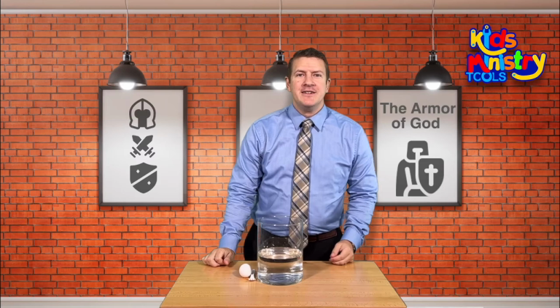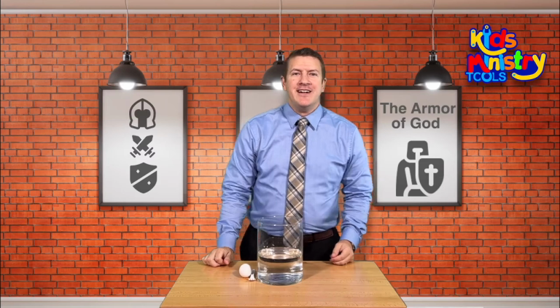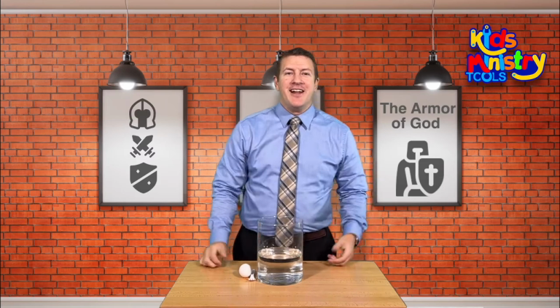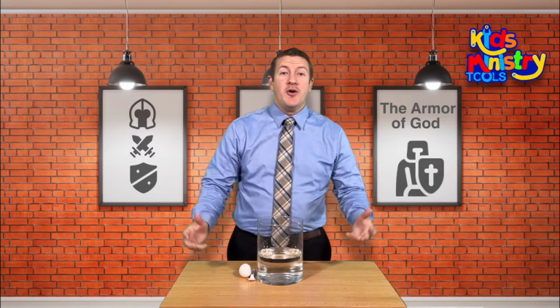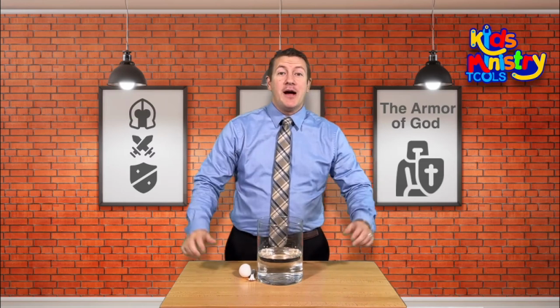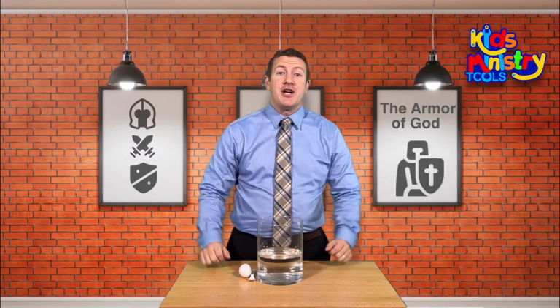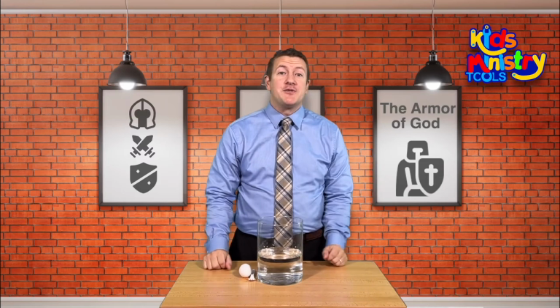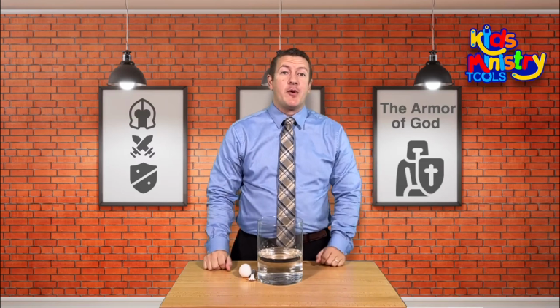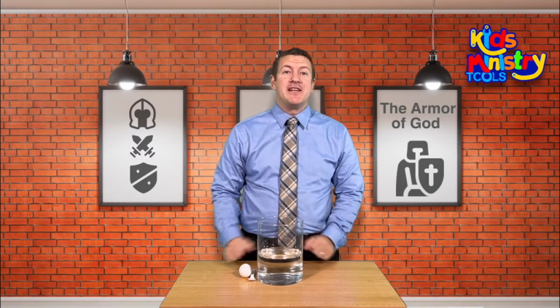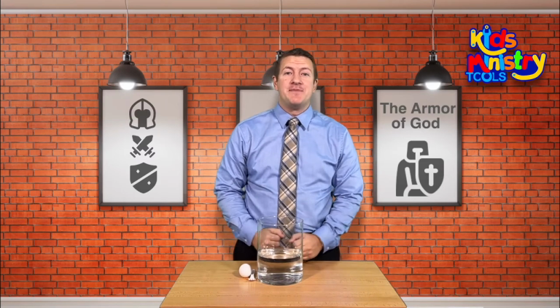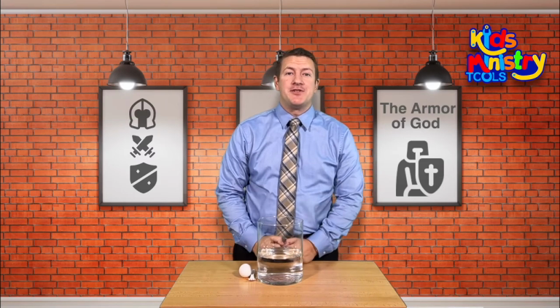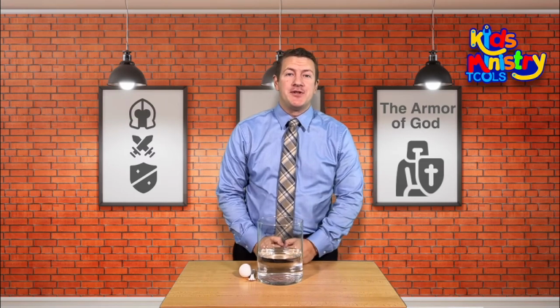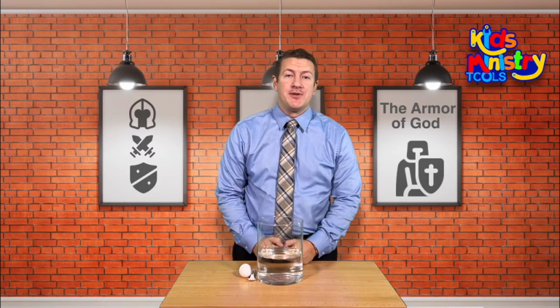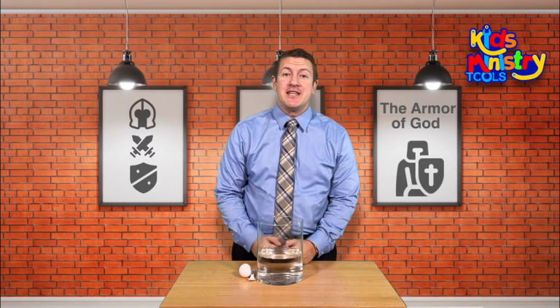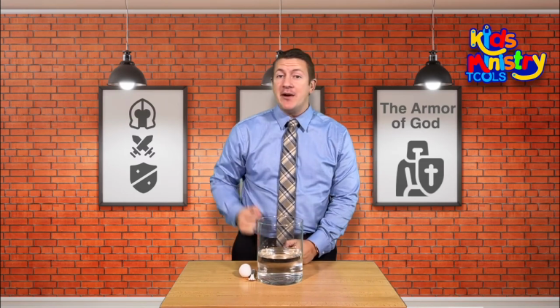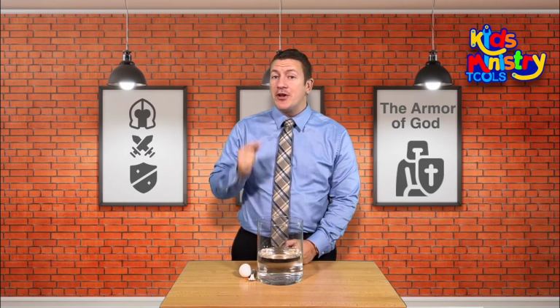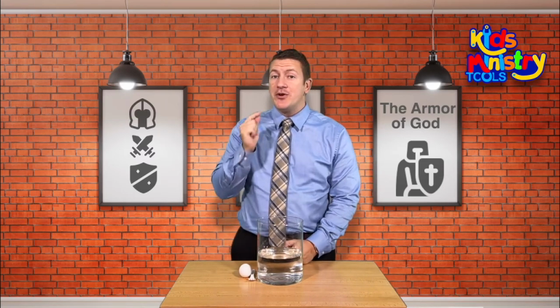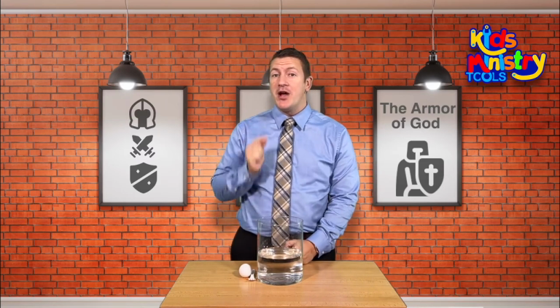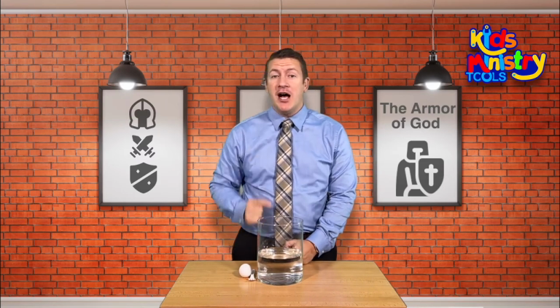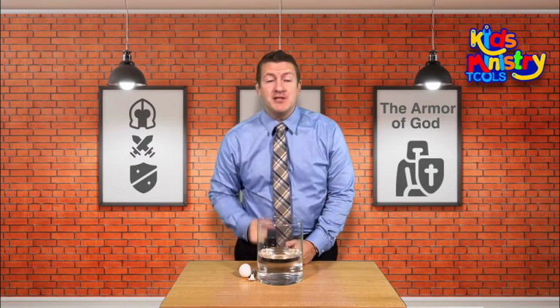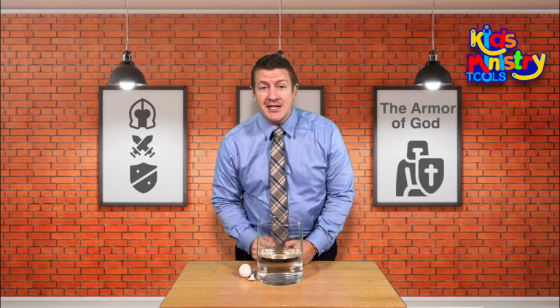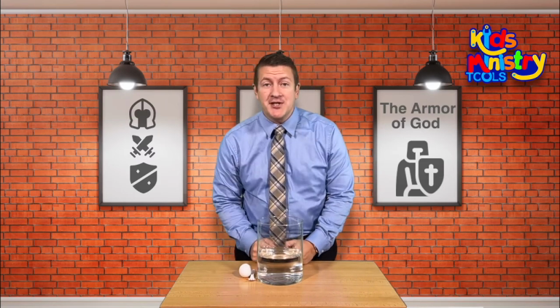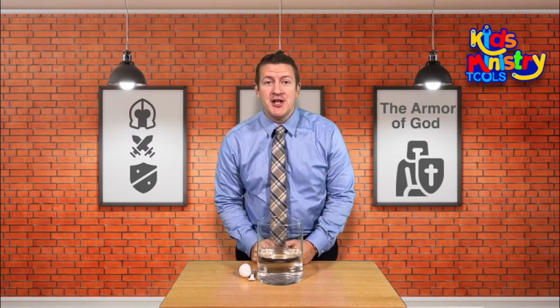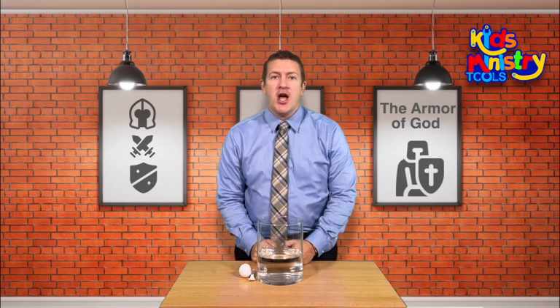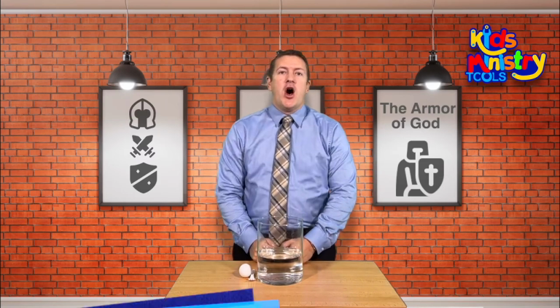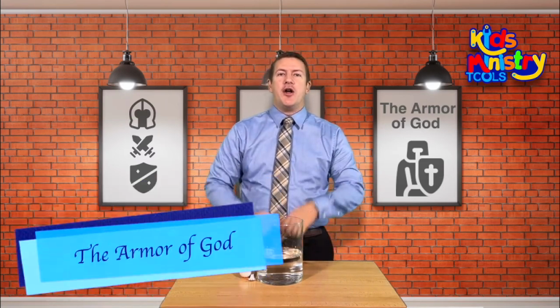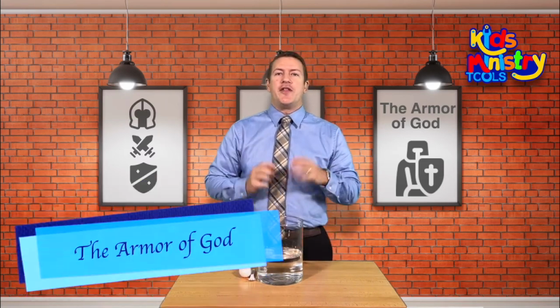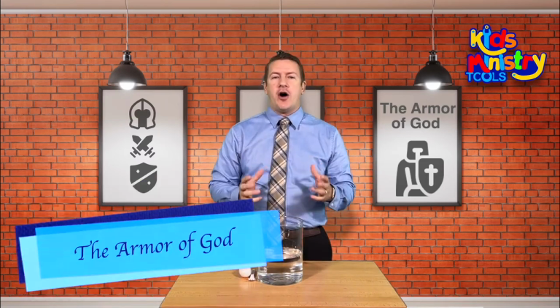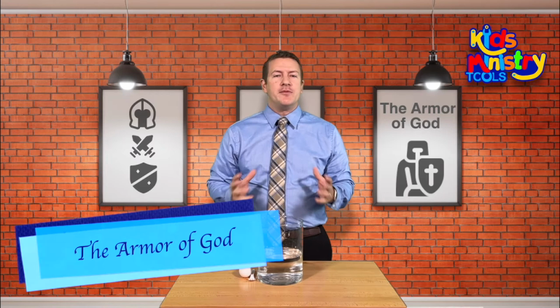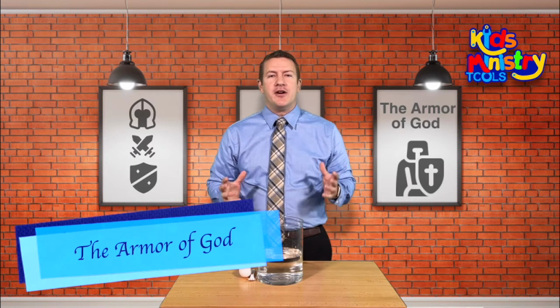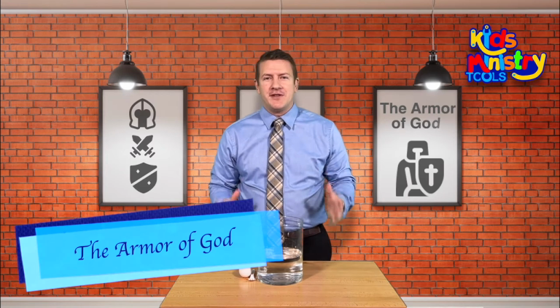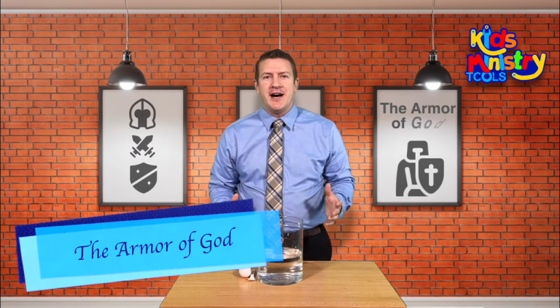Hello, I'm Joshua with Kids Ministry Tools. Today we're going to do an object lesson on the armor of God.